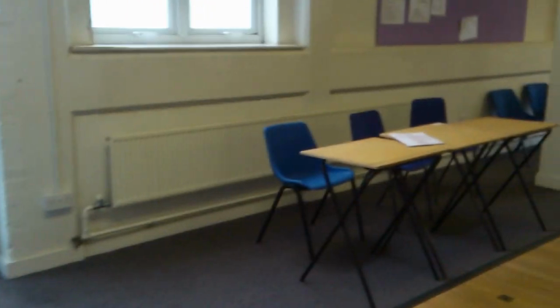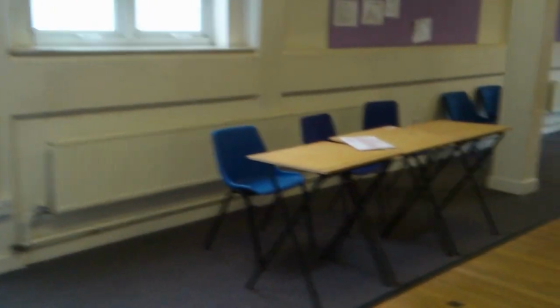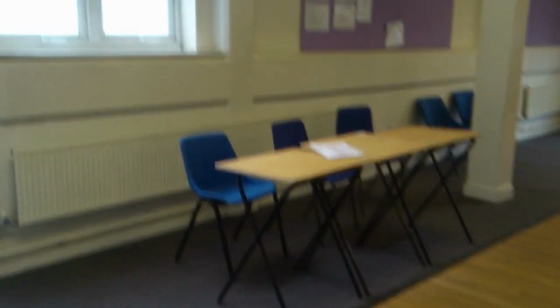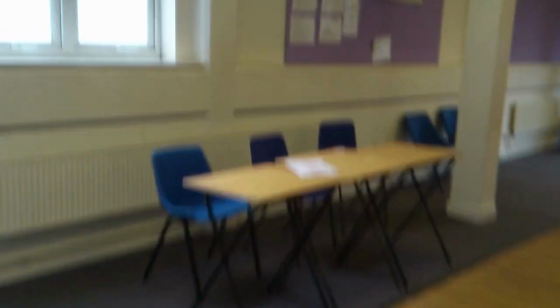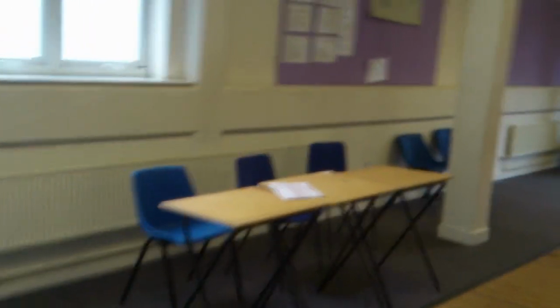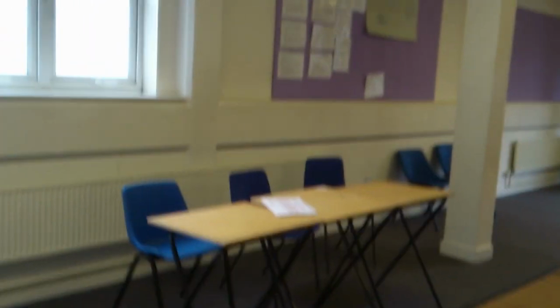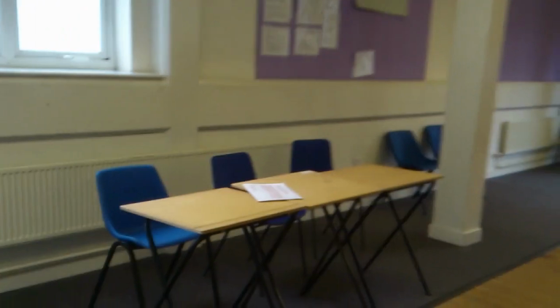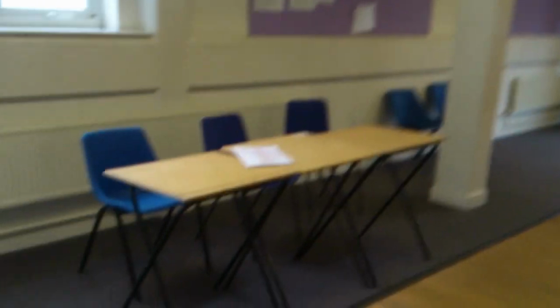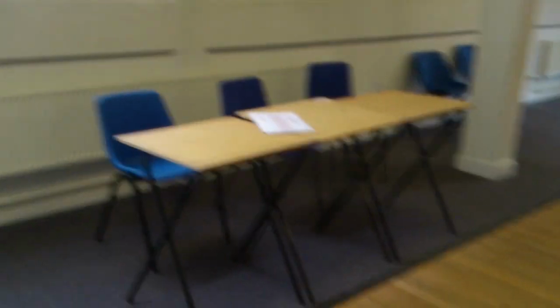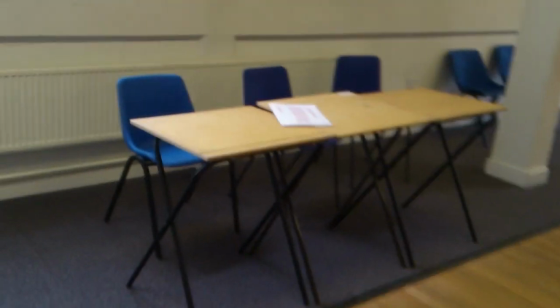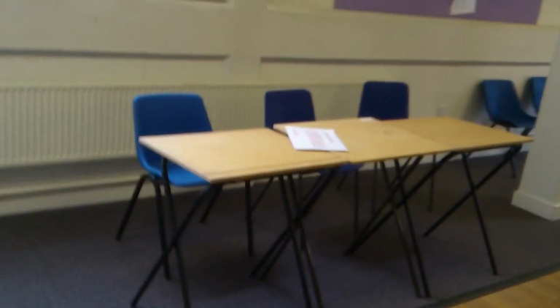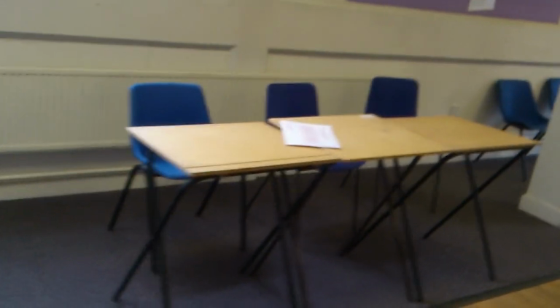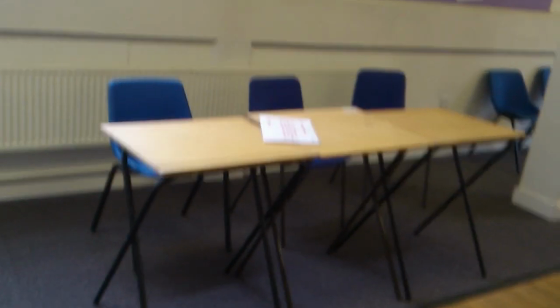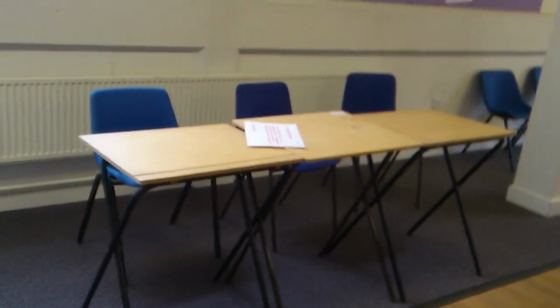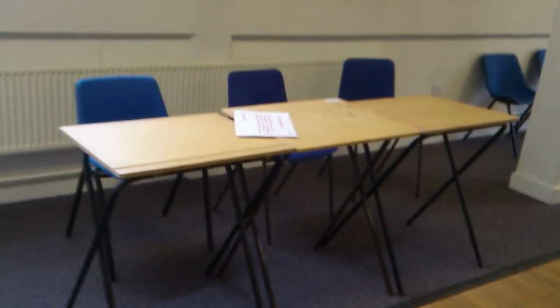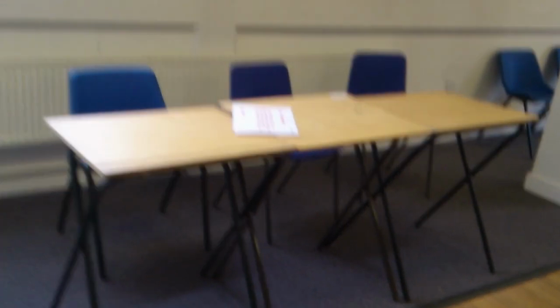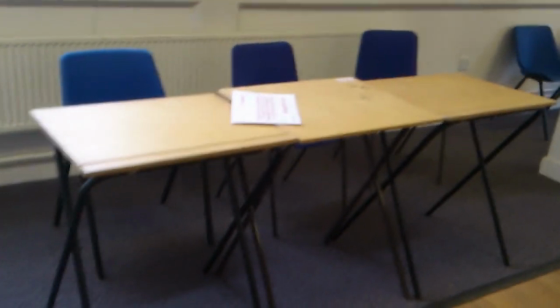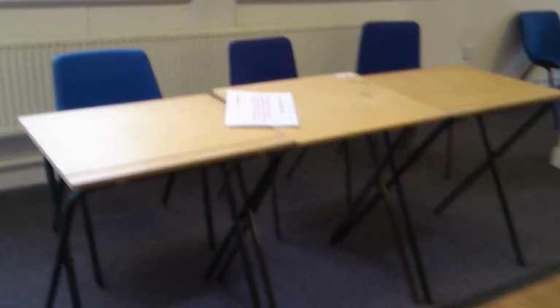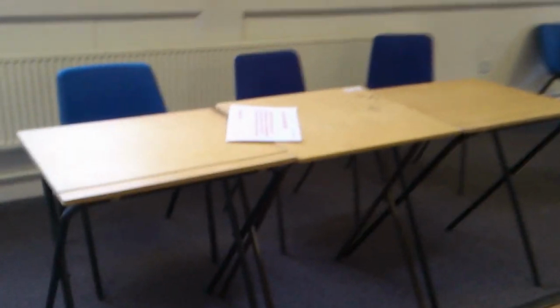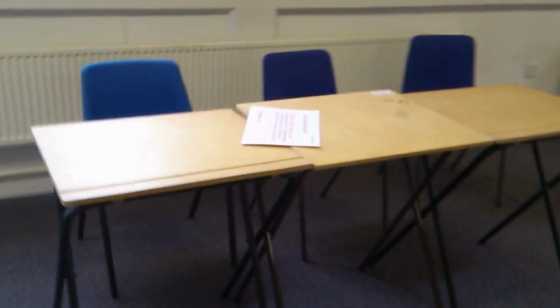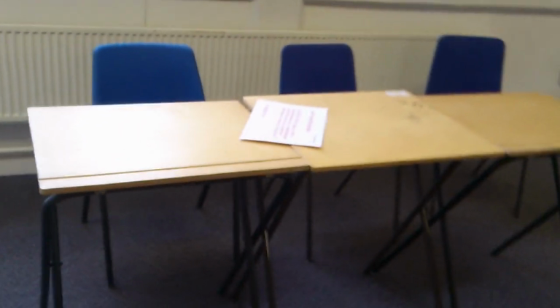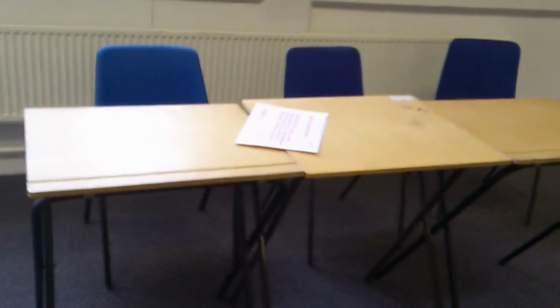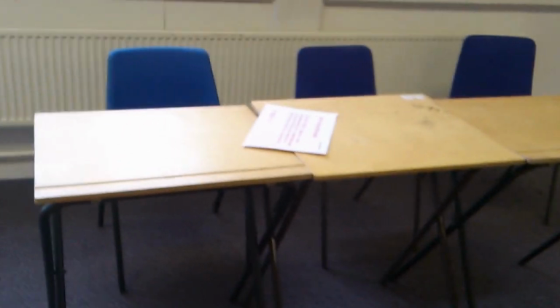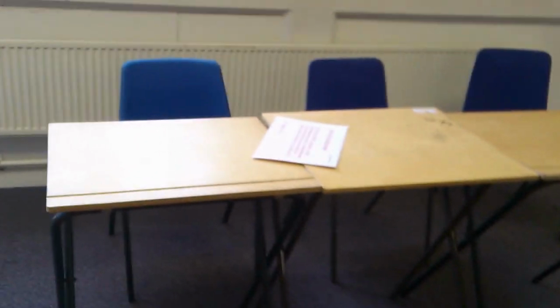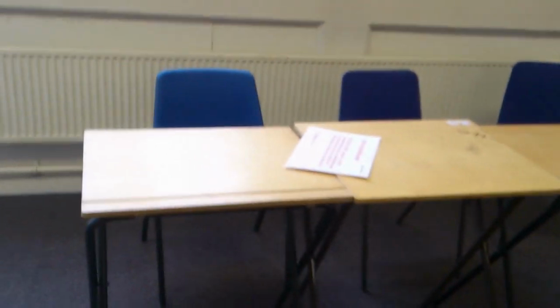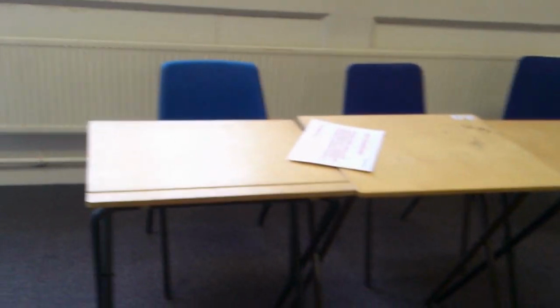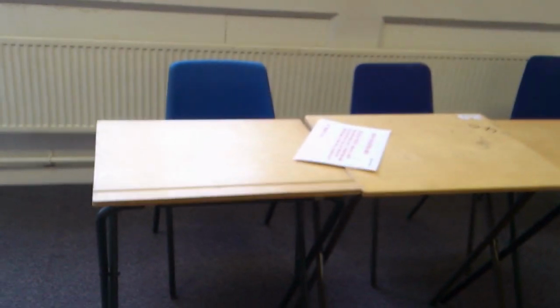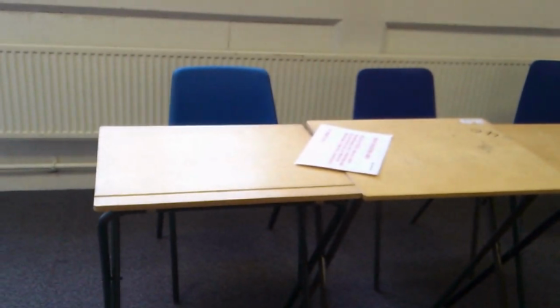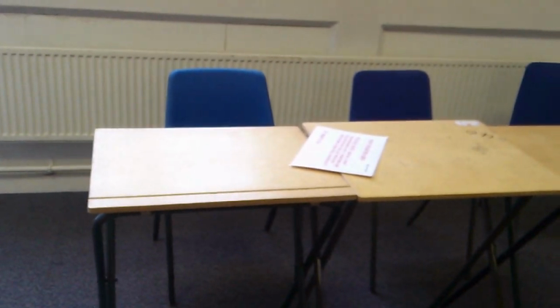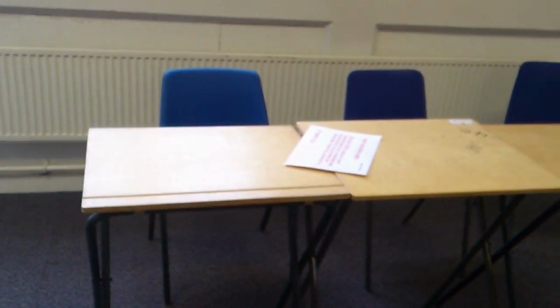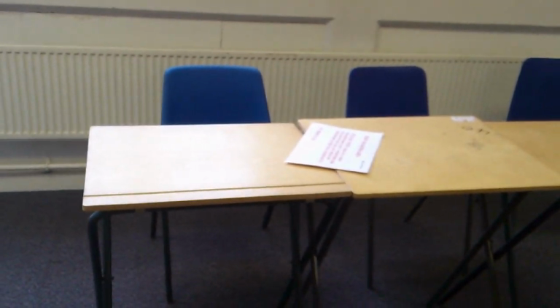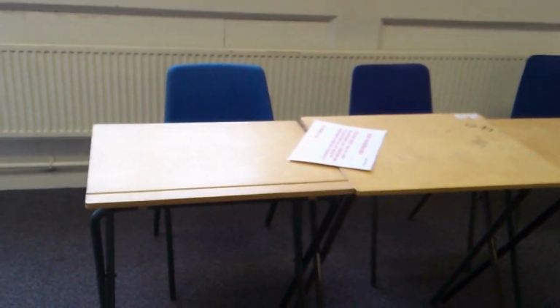So this is where the observers are going to be sitting with all the paperwork, schemes of work, lesson plans.